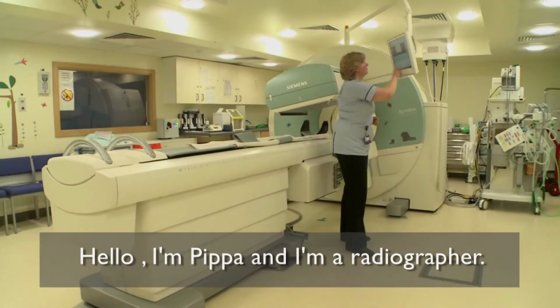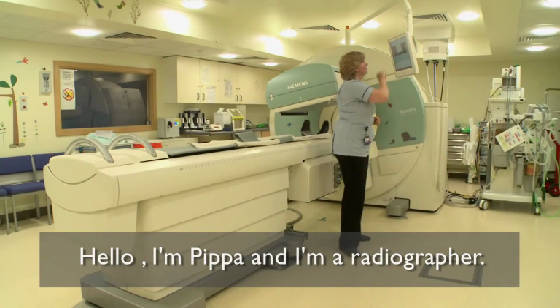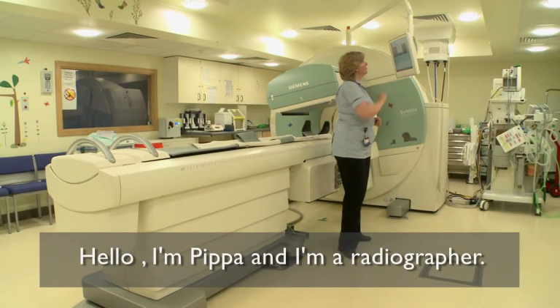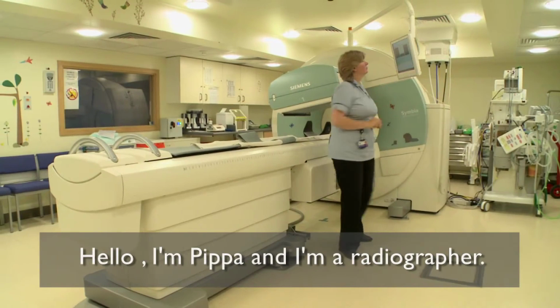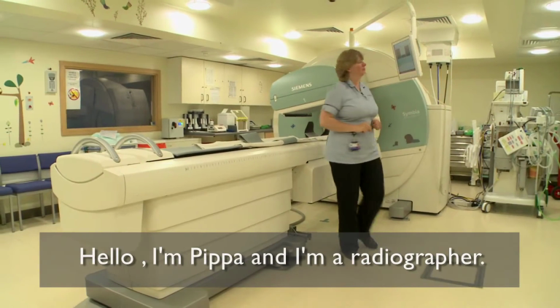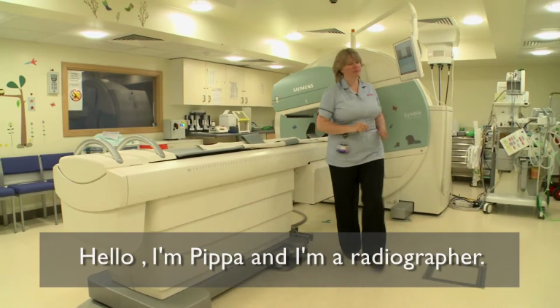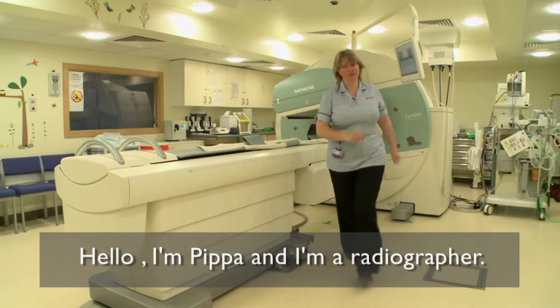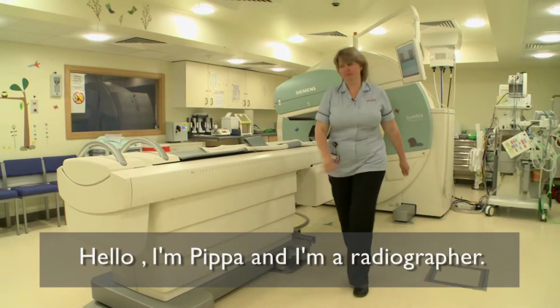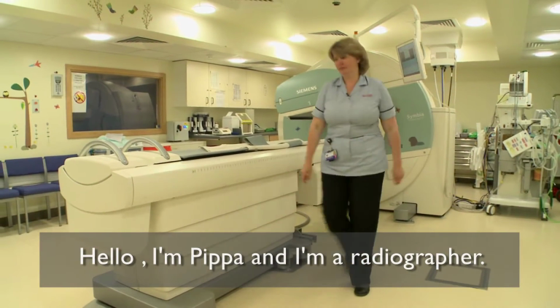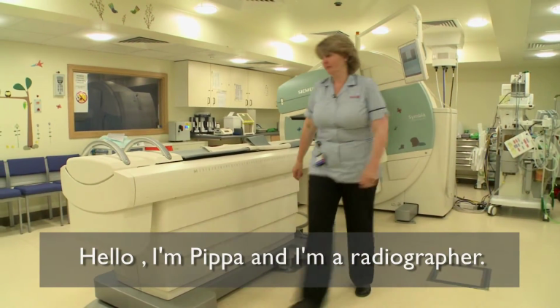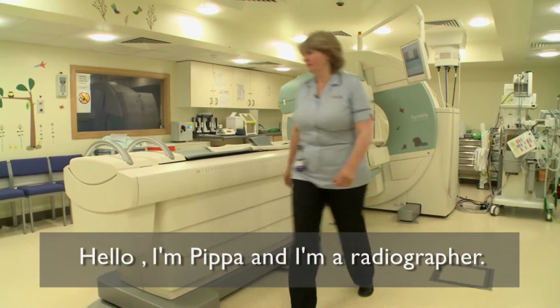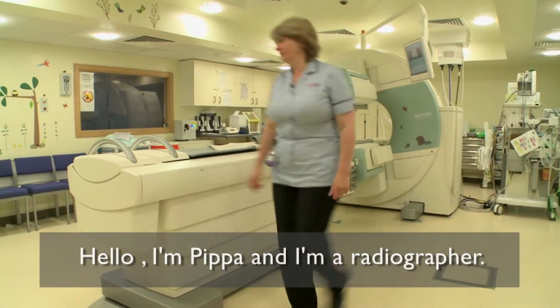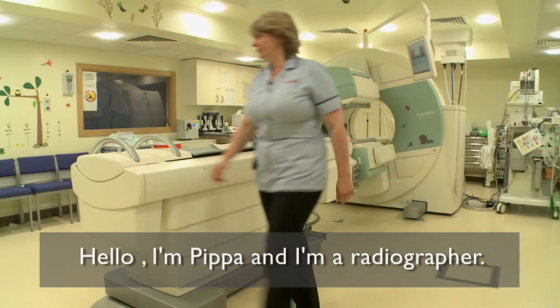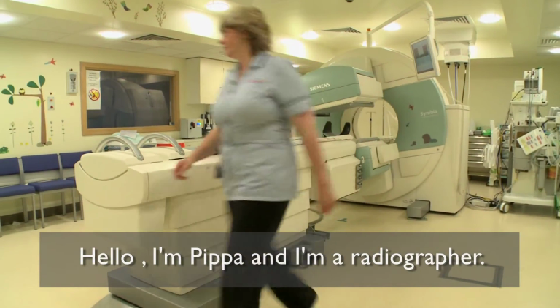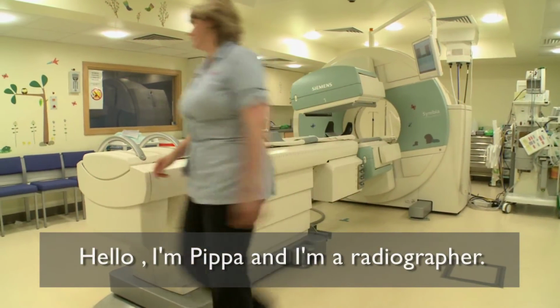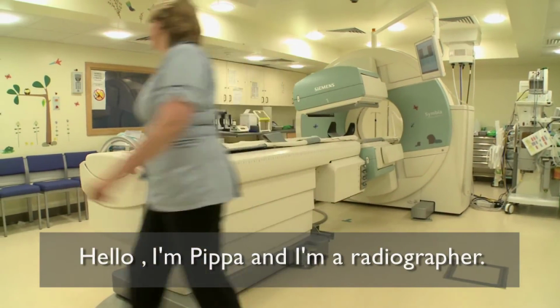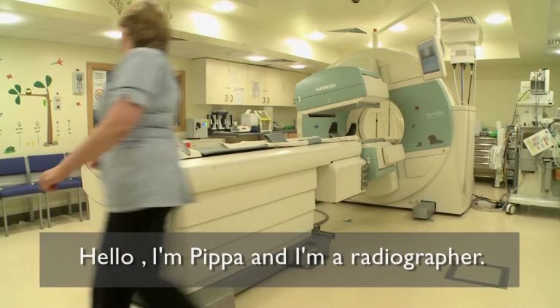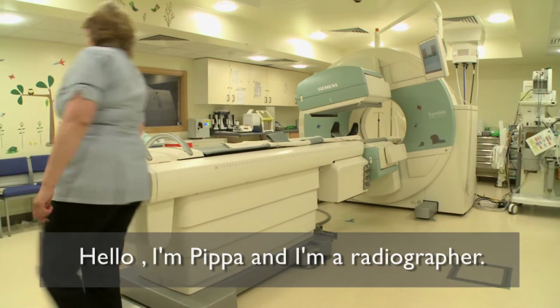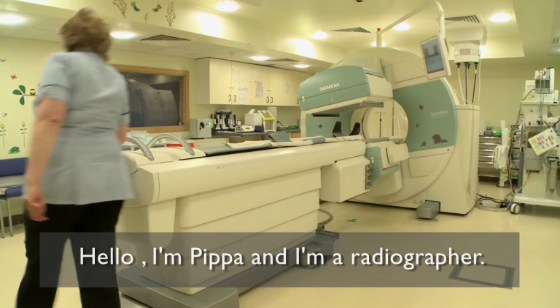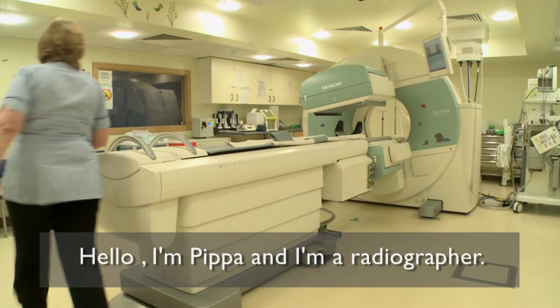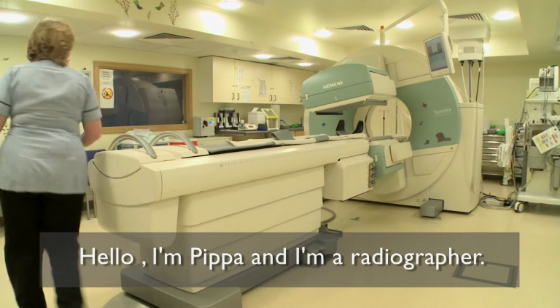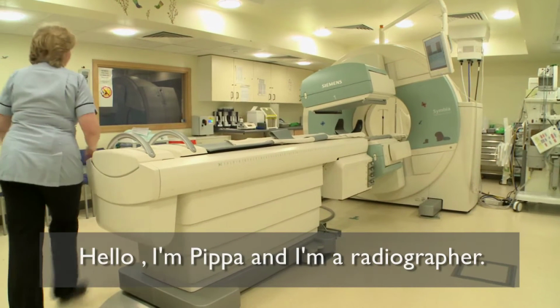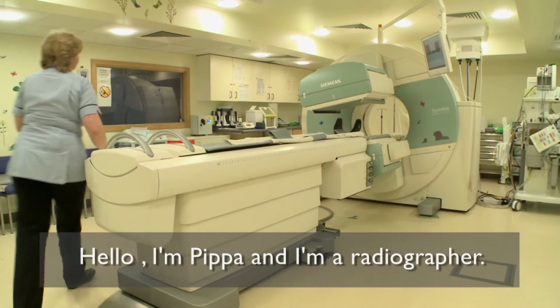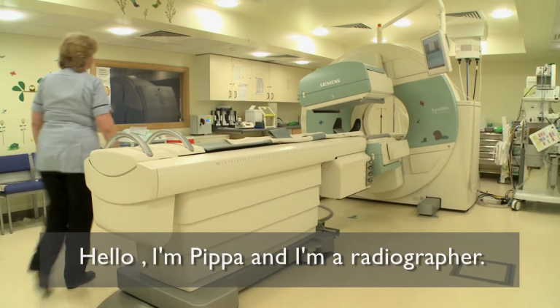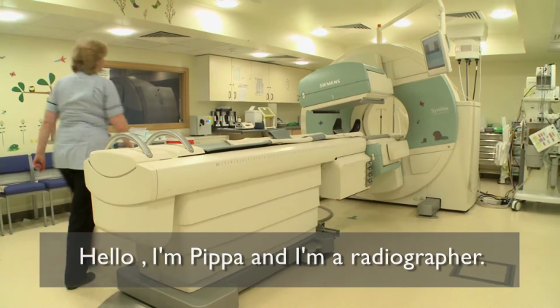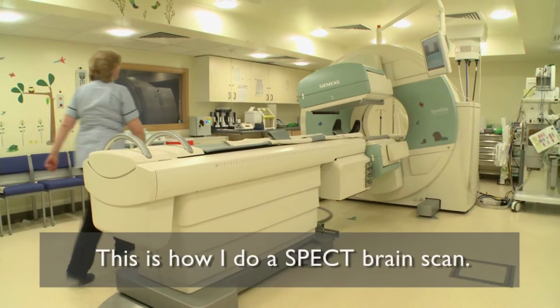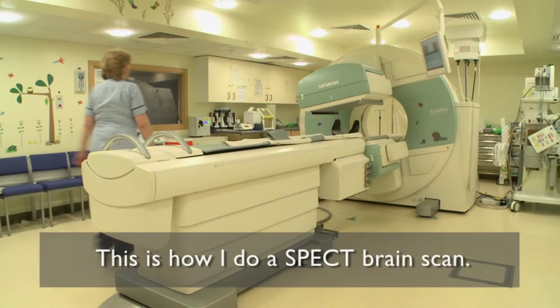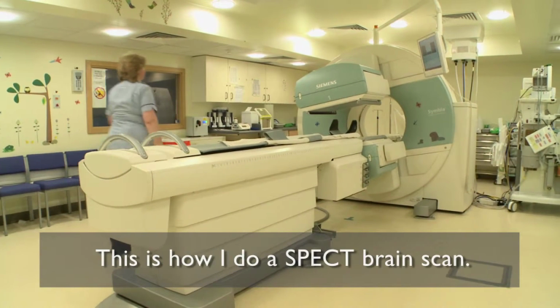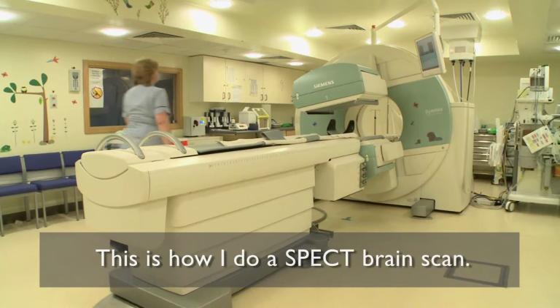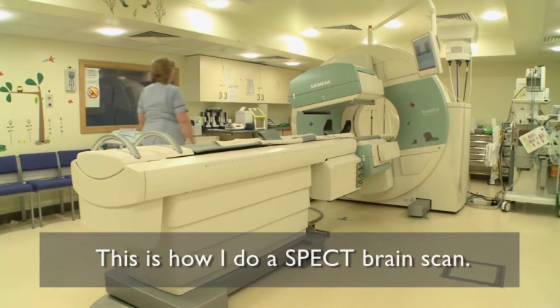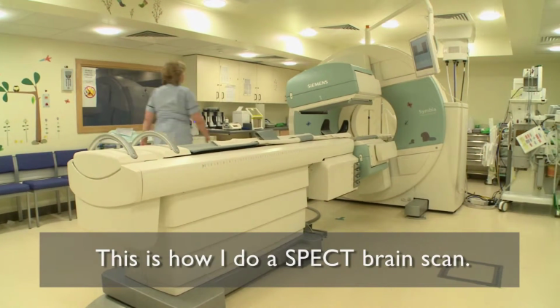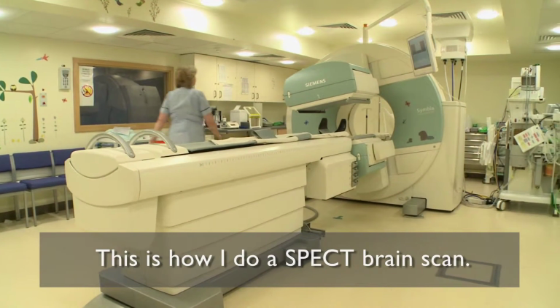Hello, my name is Pippa and I'm a radiographer. I'm going to show you how I would do a suspect brain scan.